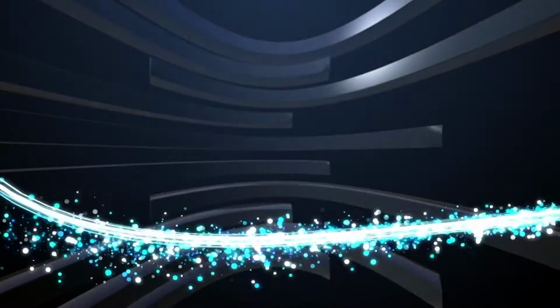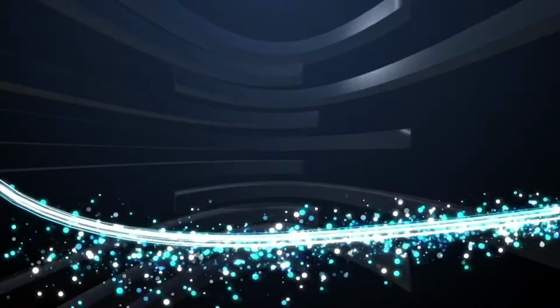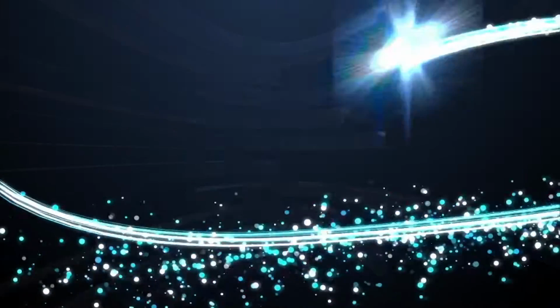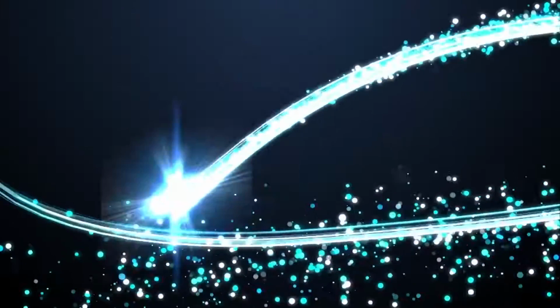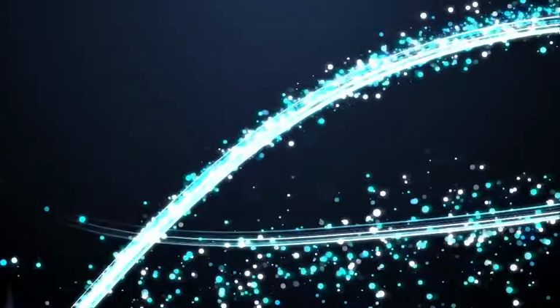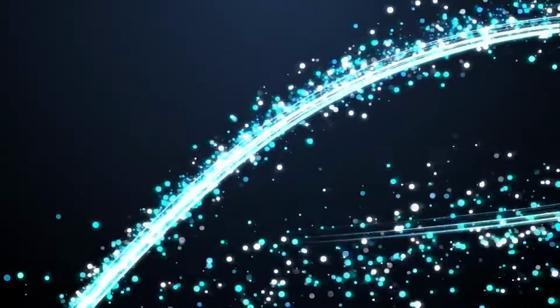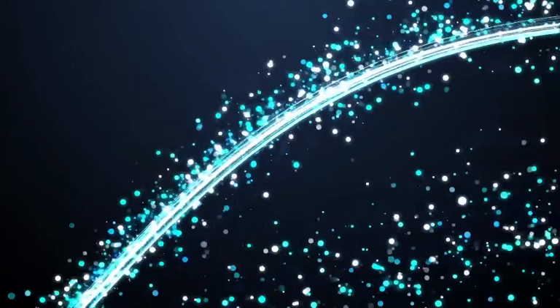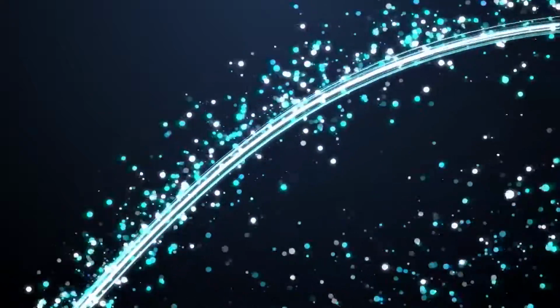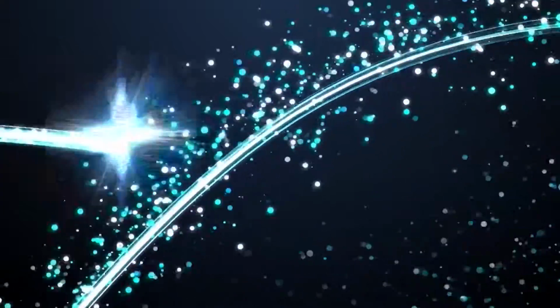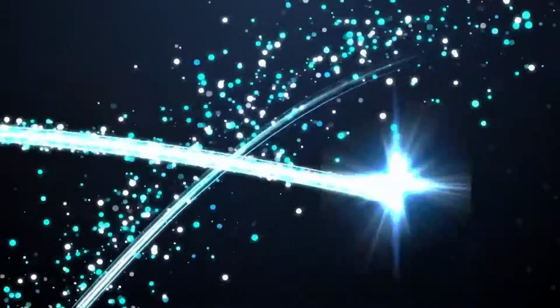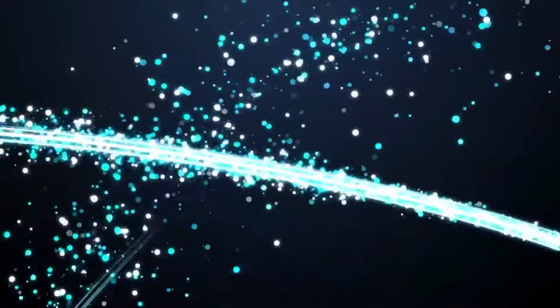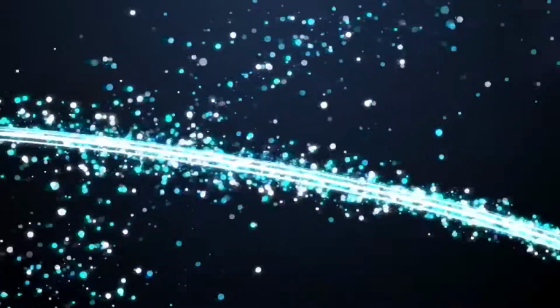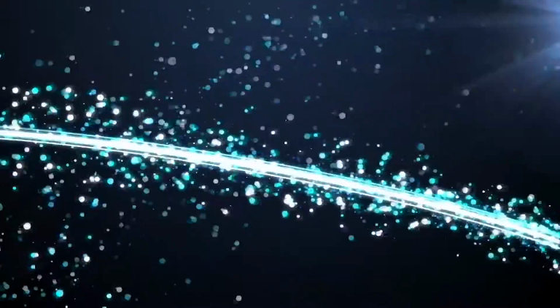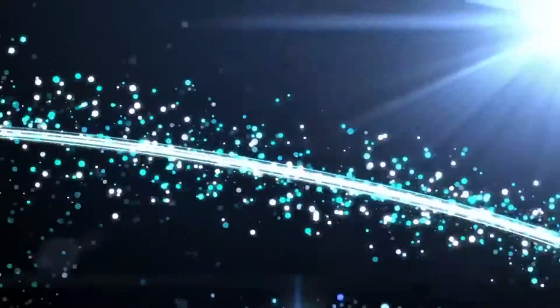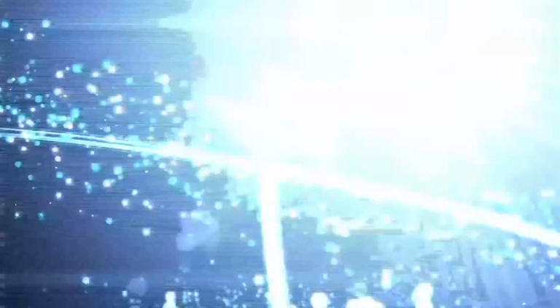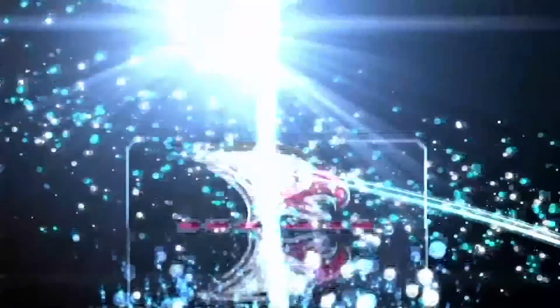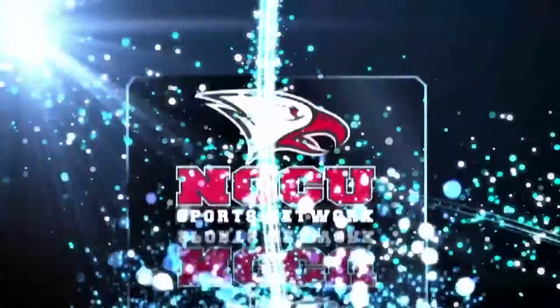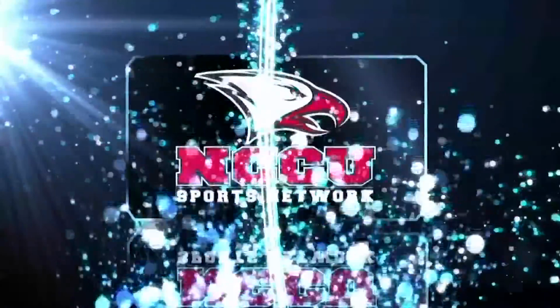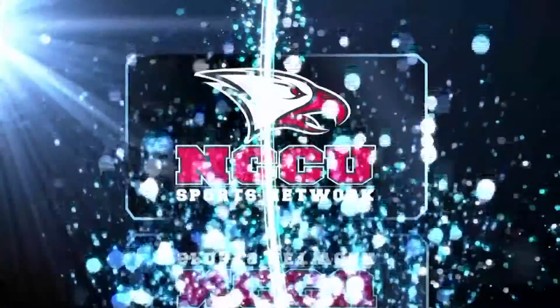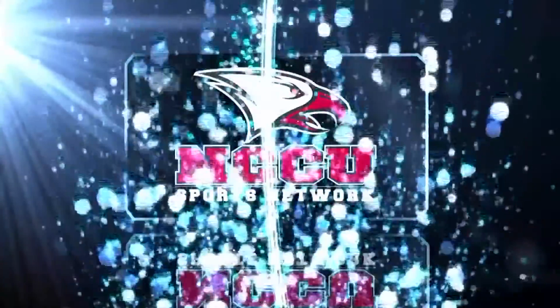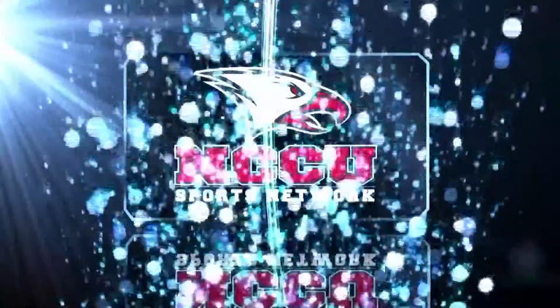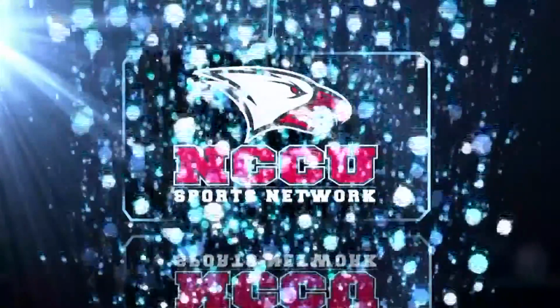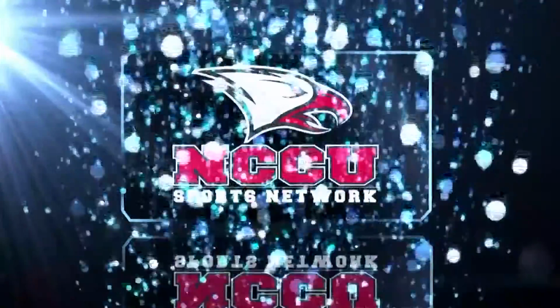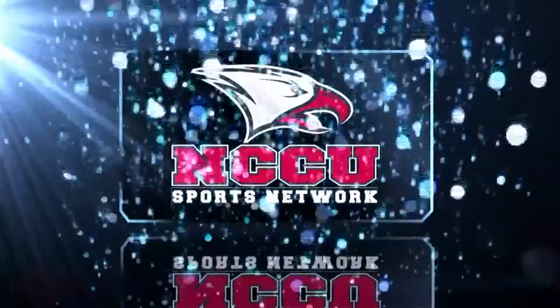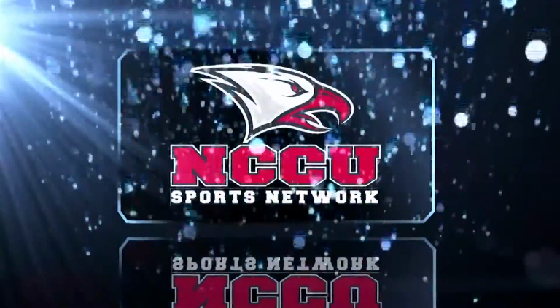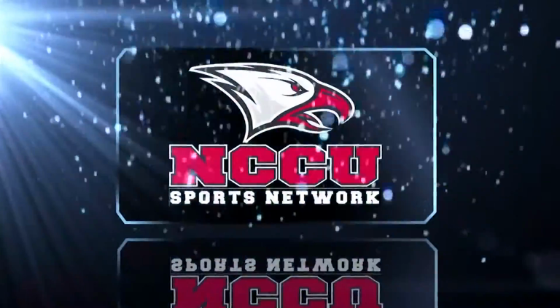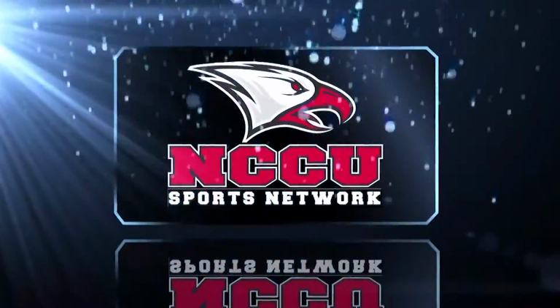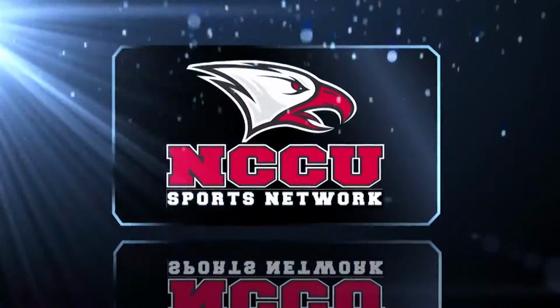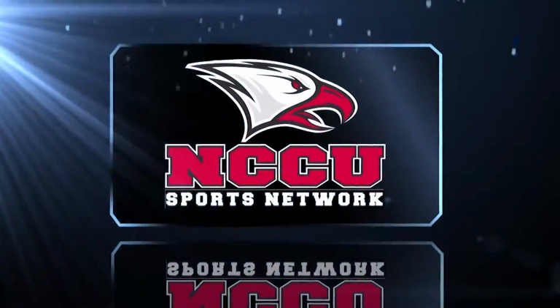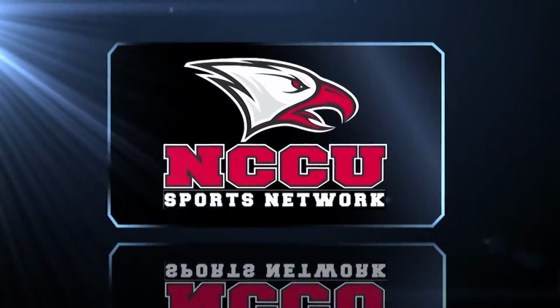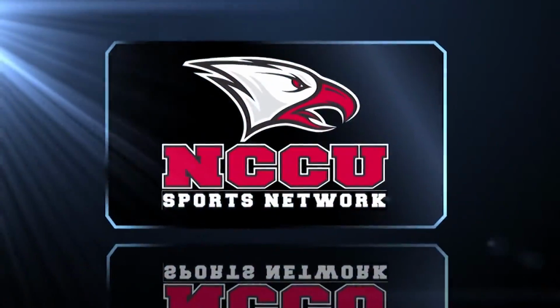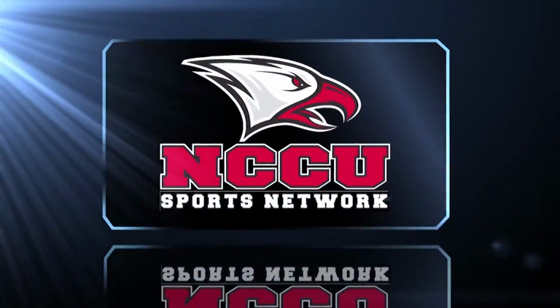This has been an exclusive presentation of the NCCU Sports Network.